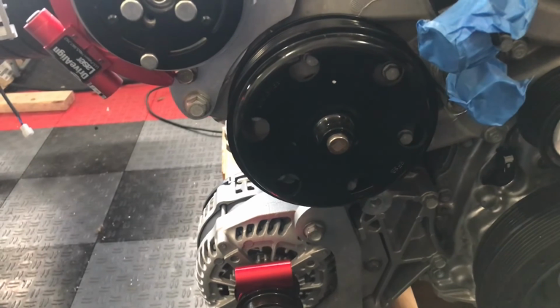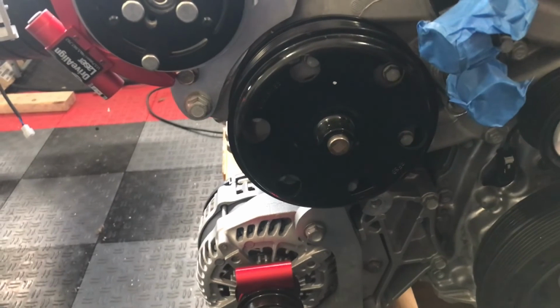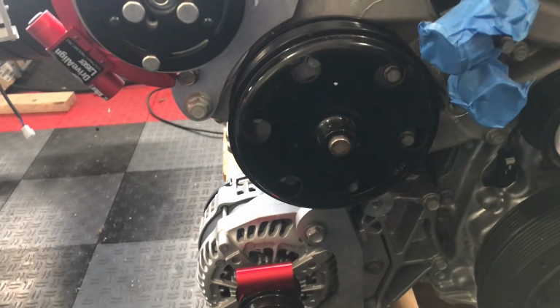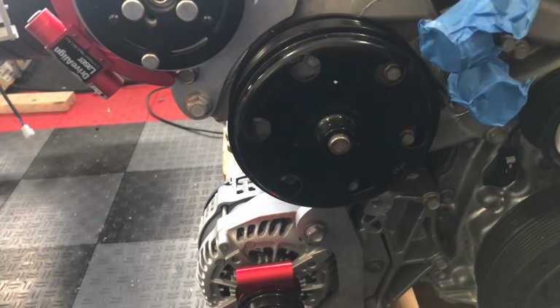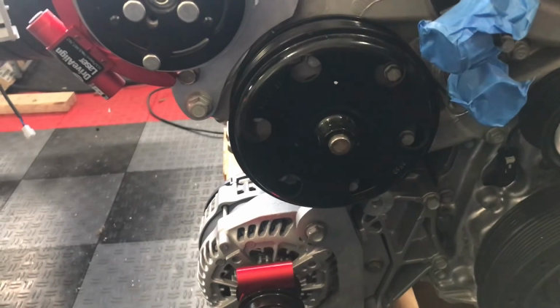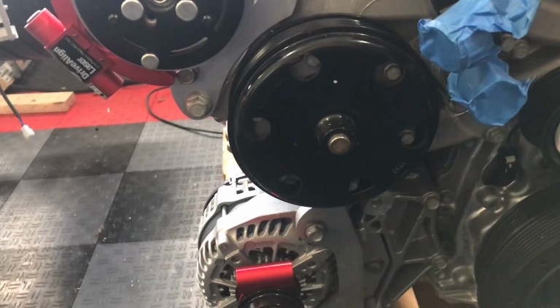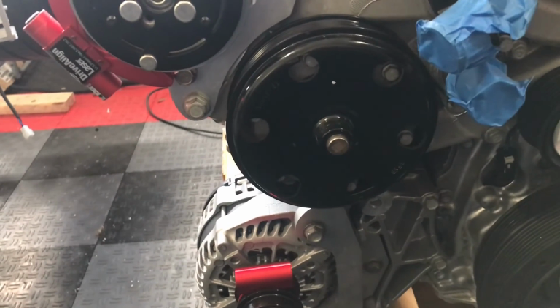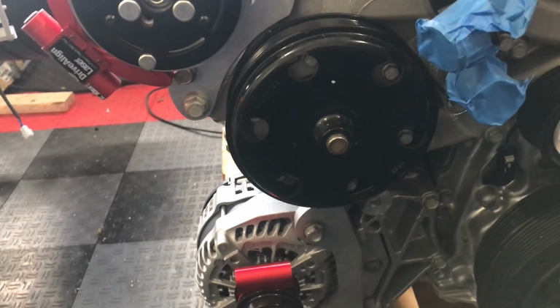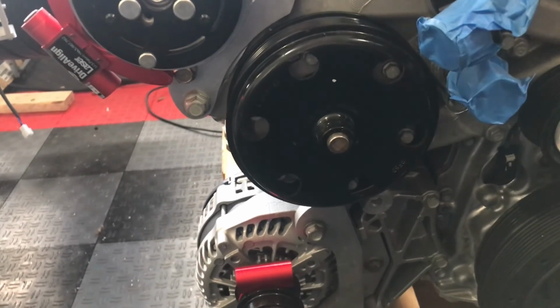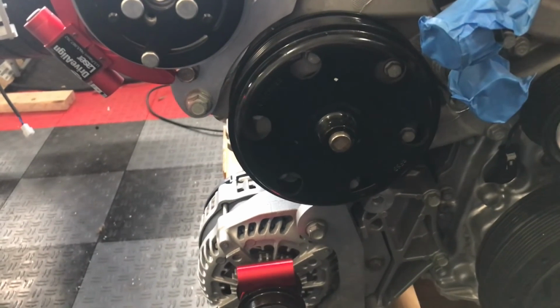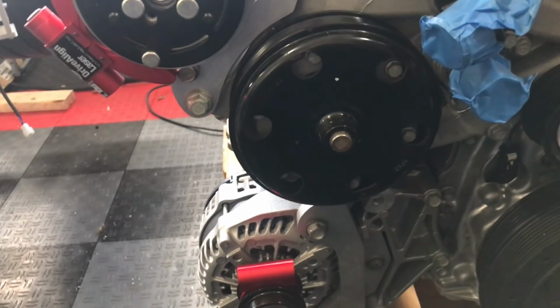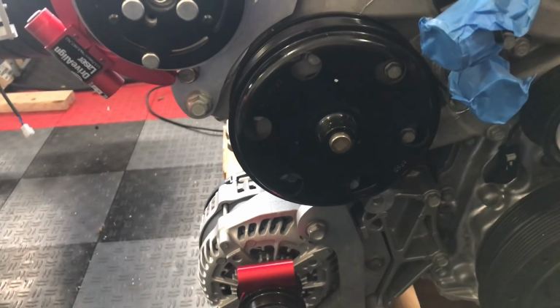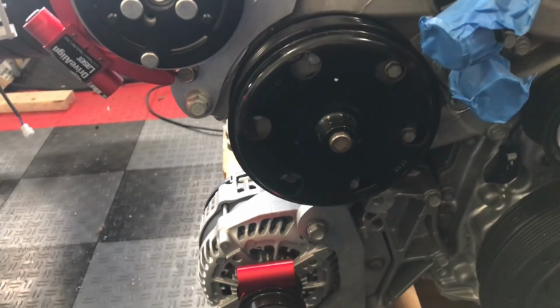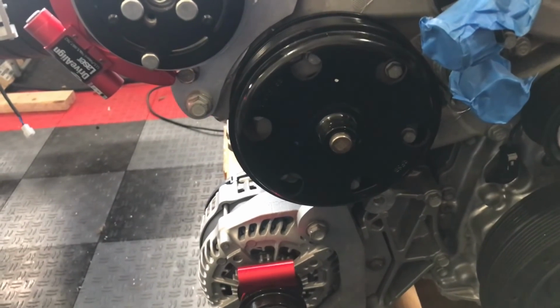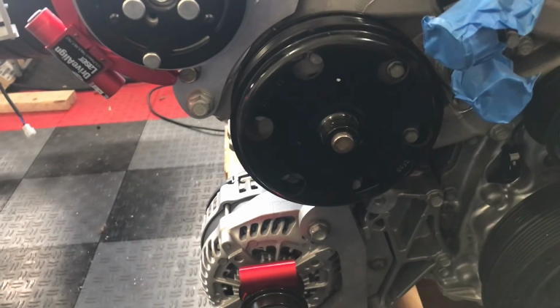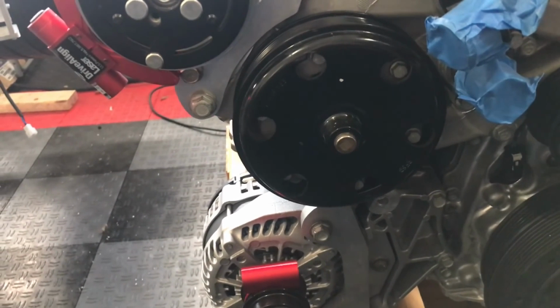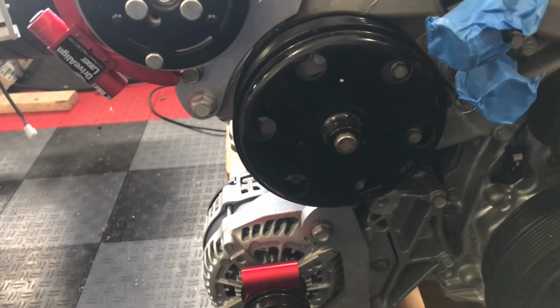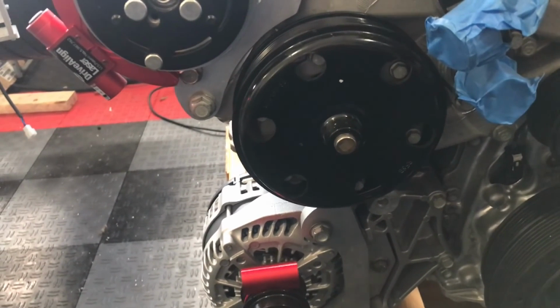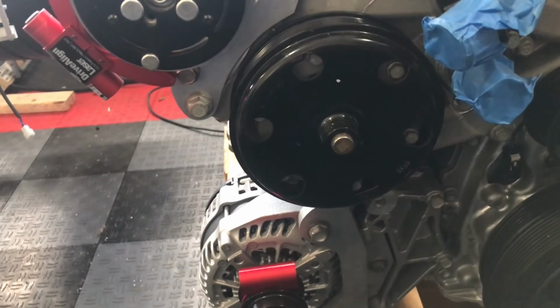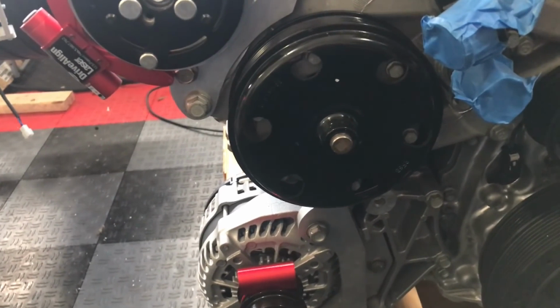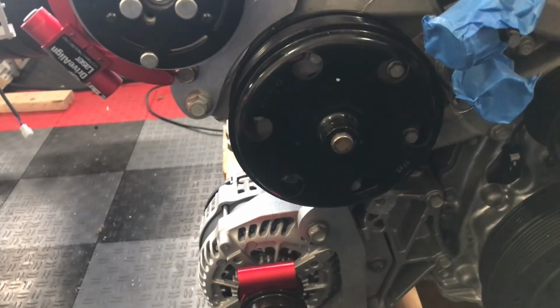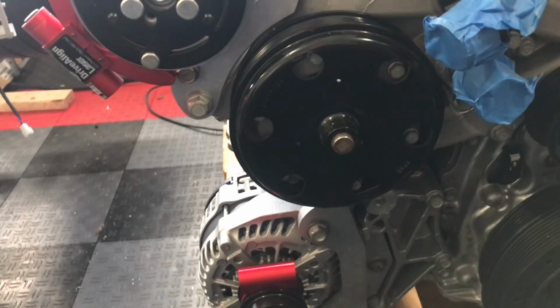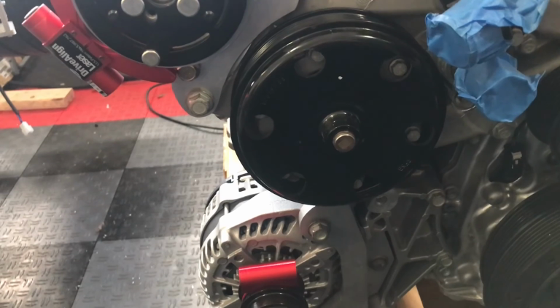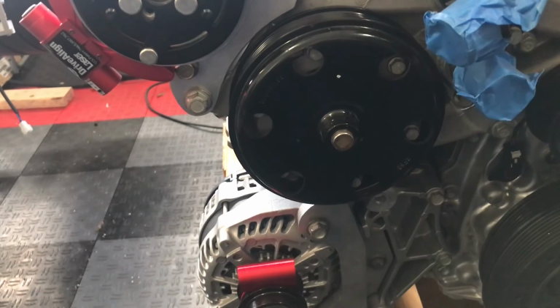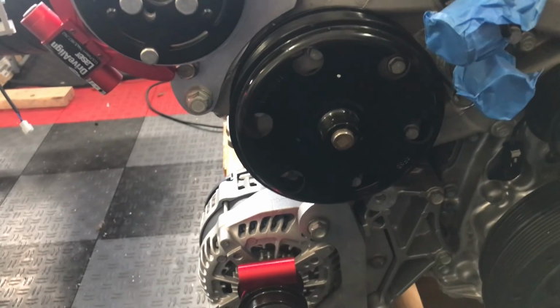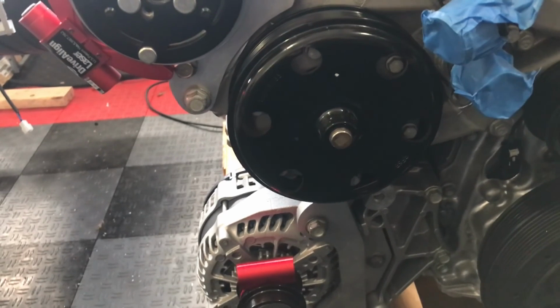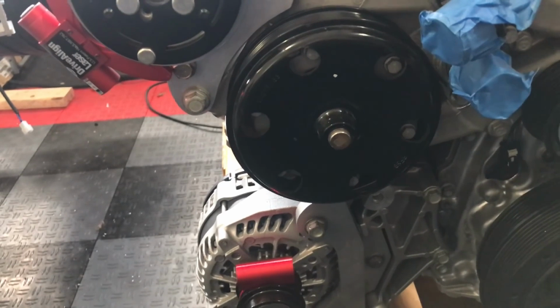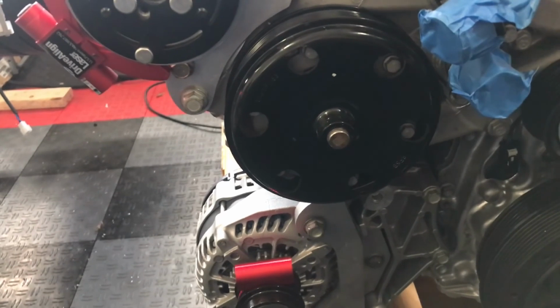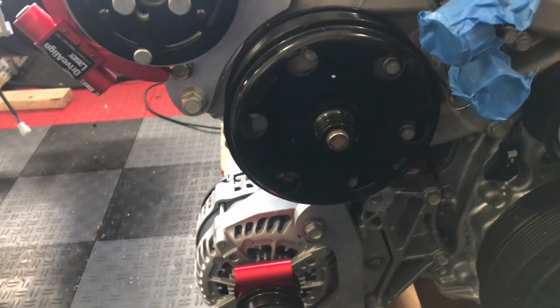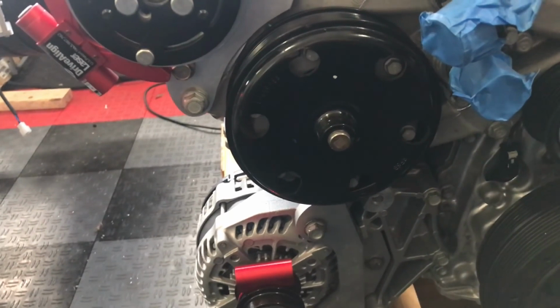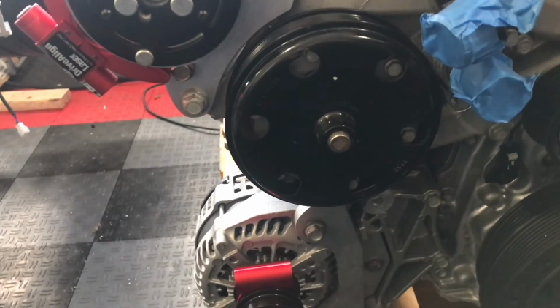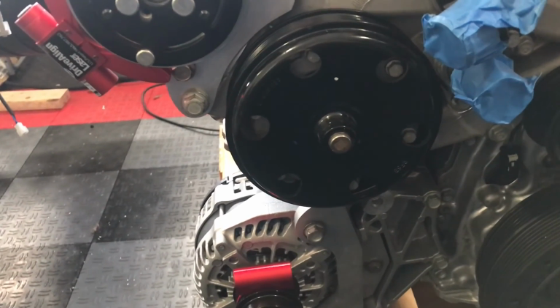That should probably be the next video — the LT4 is going in the chassis. All right, thanks for watching and take care.